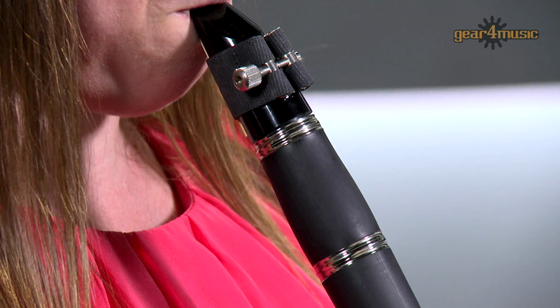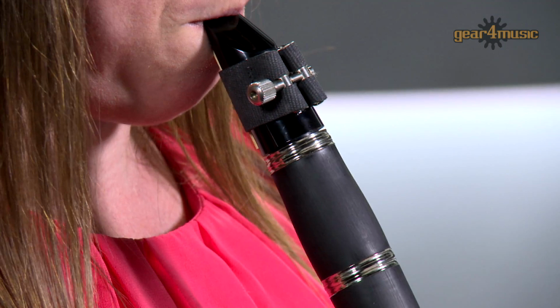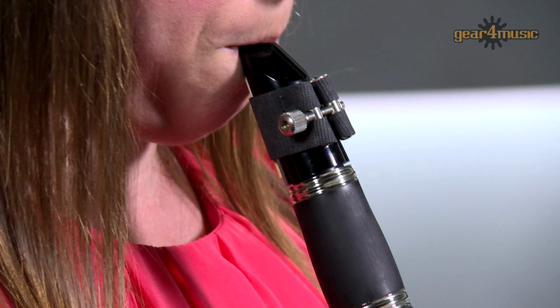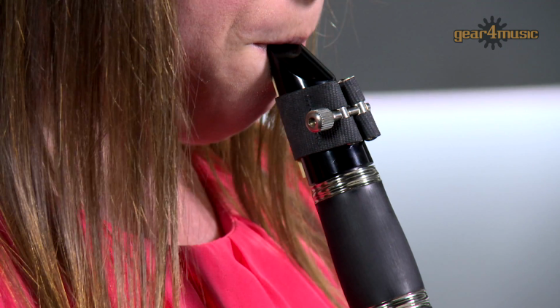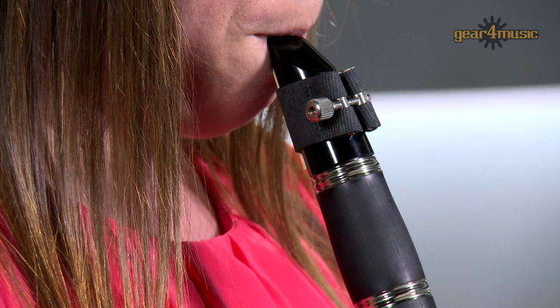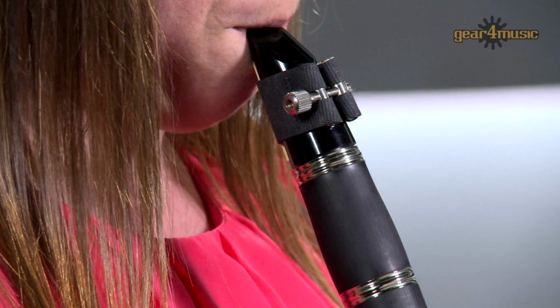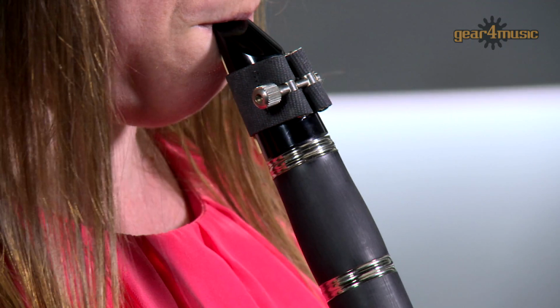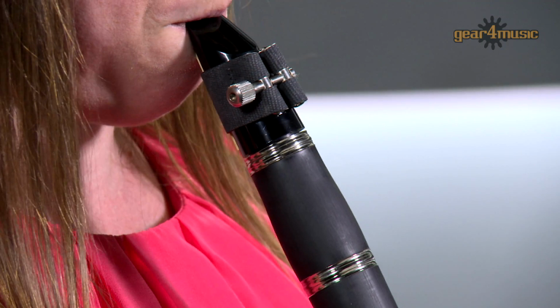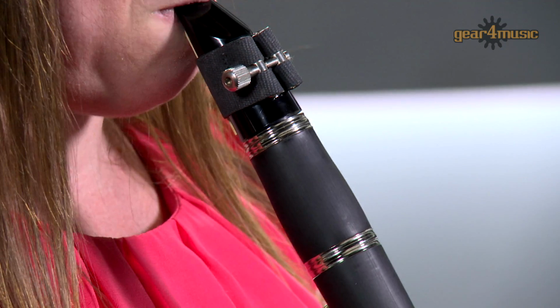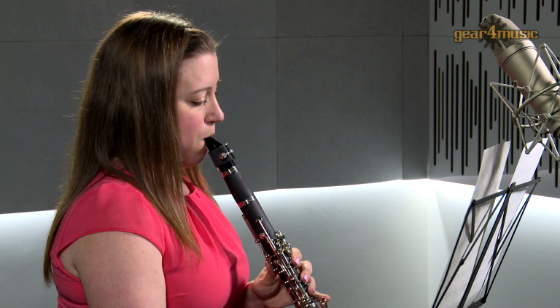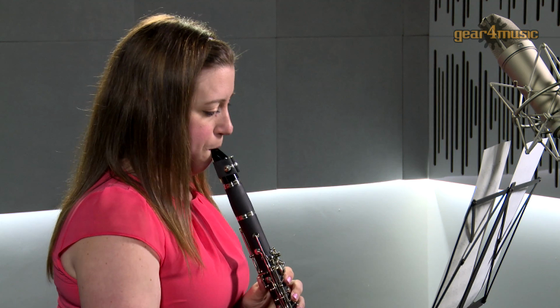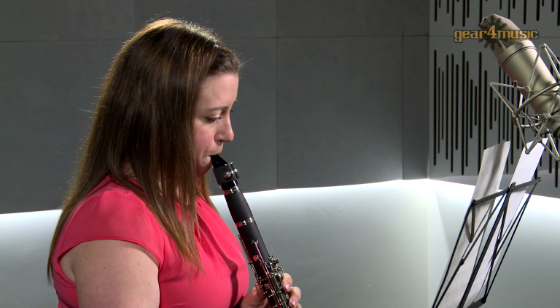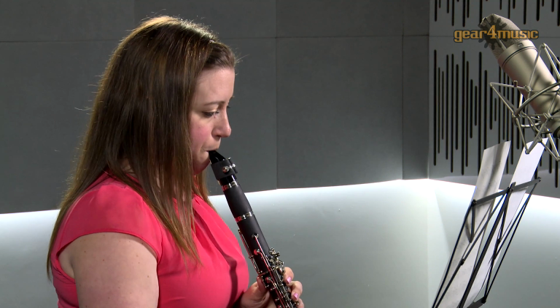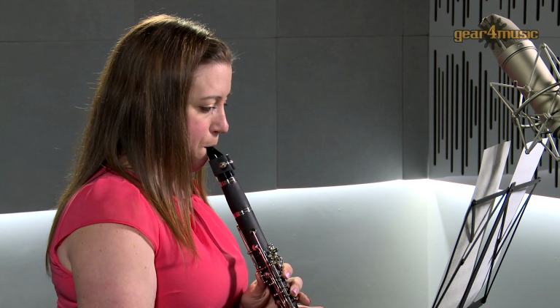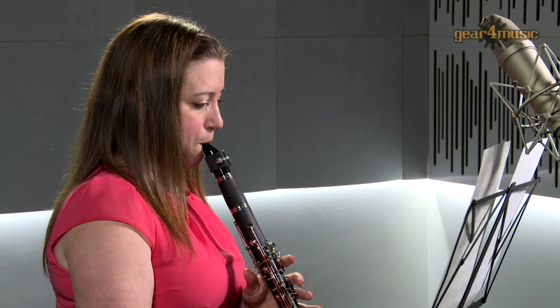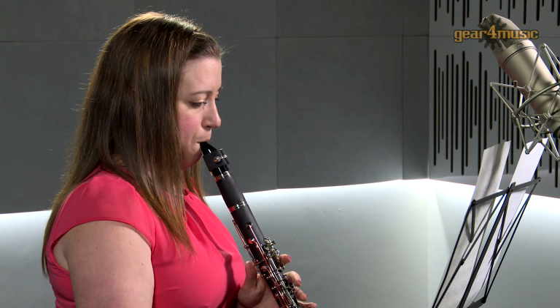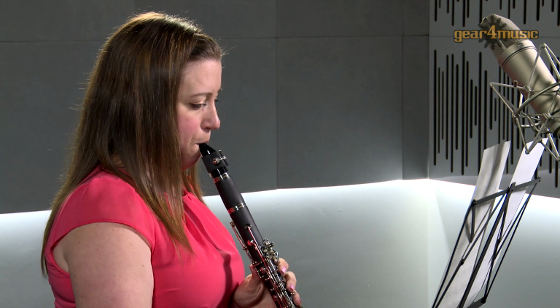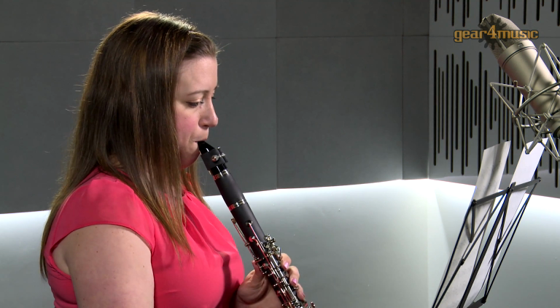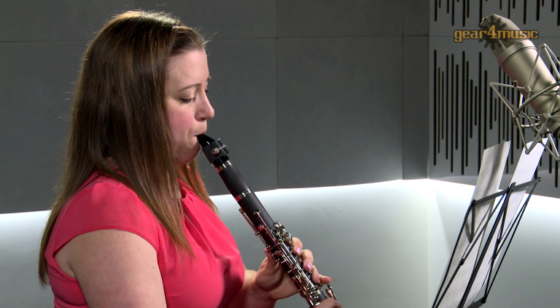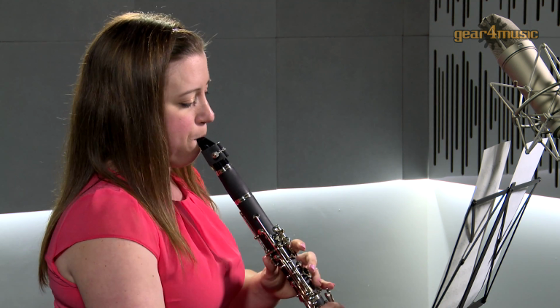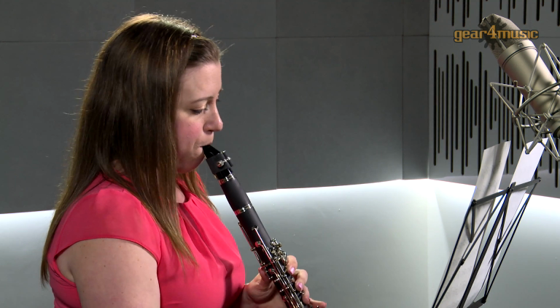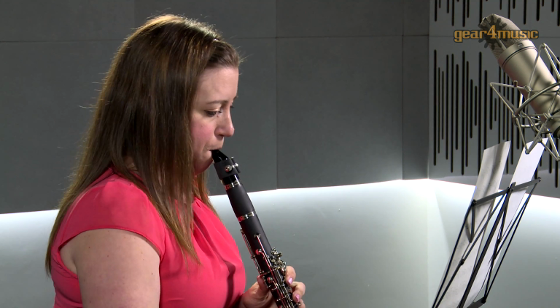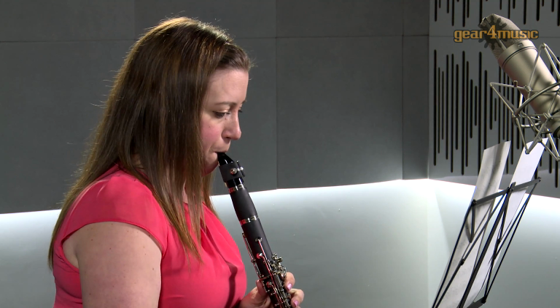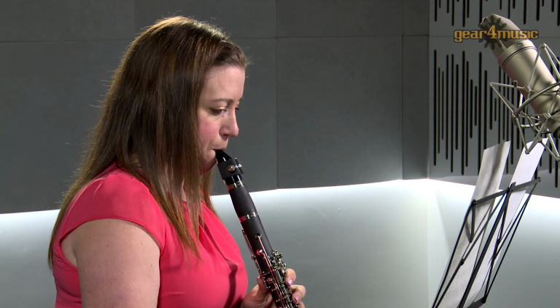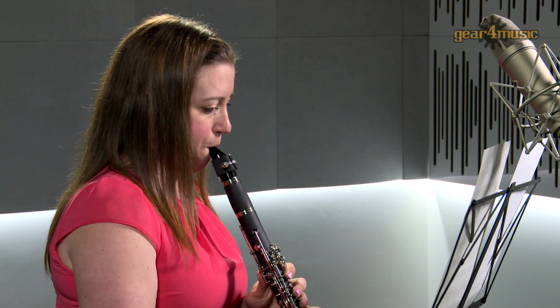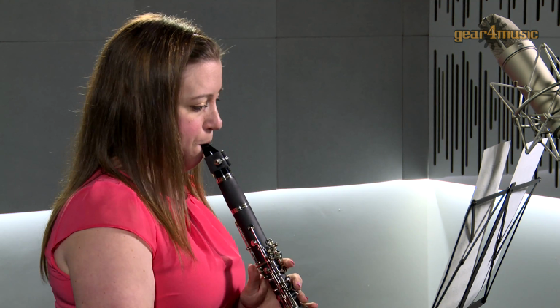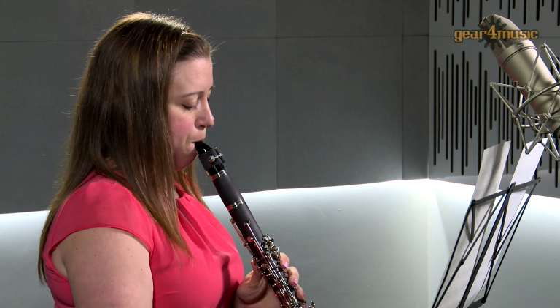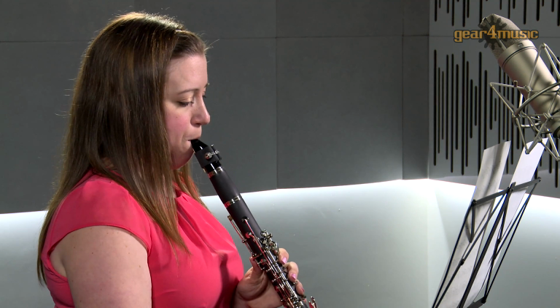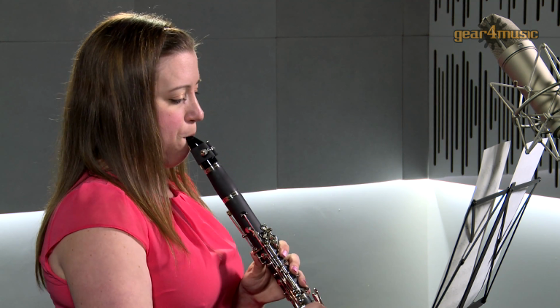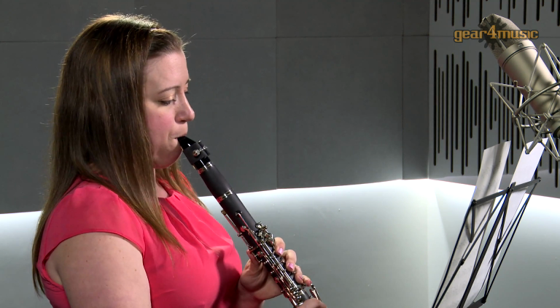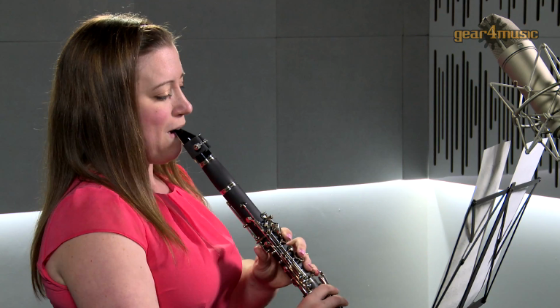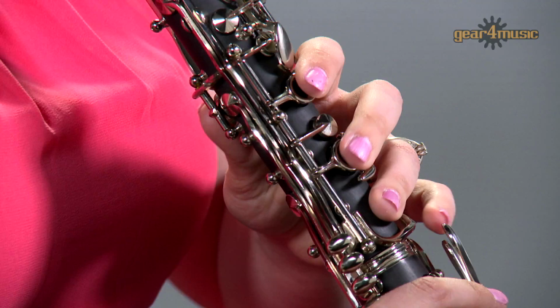For more information, or to see our full range of clarinets, visit the orchestral section of the Gear for Music website. Thanks for watching.